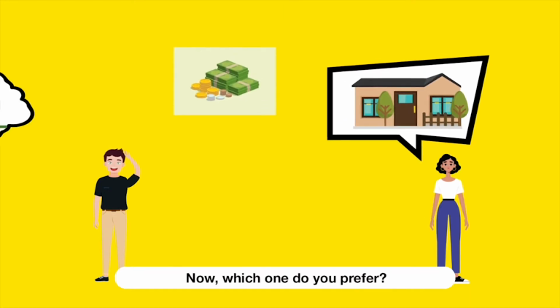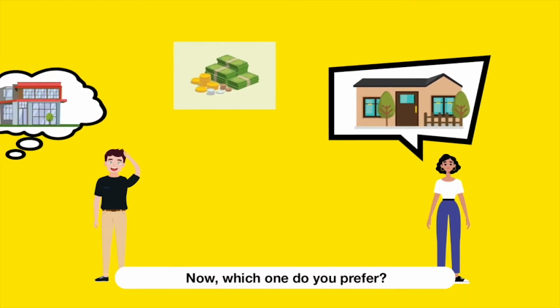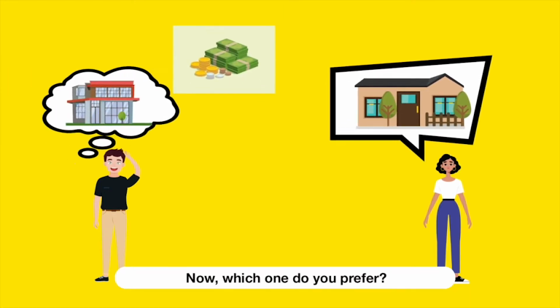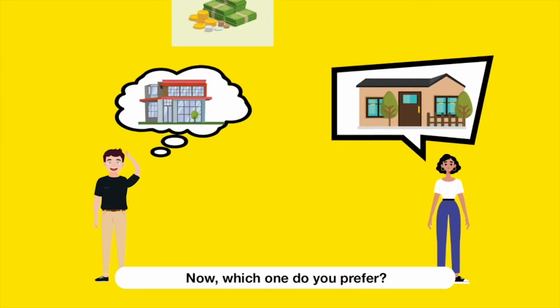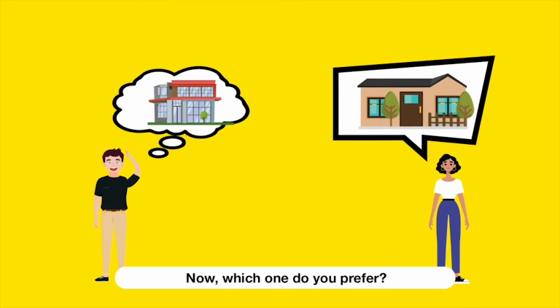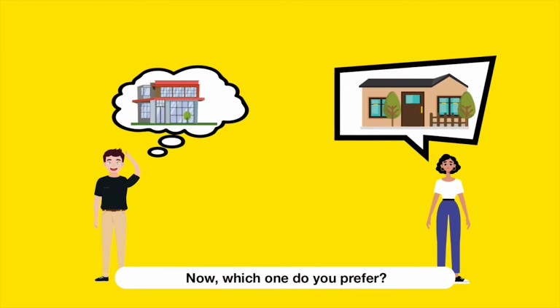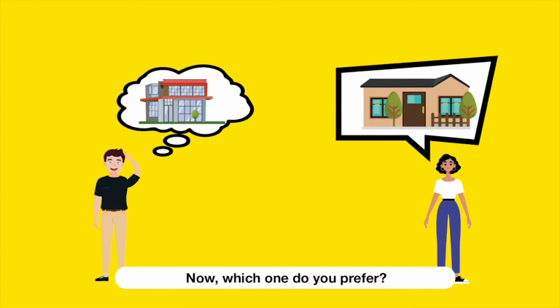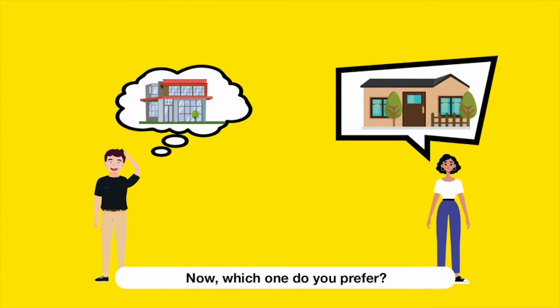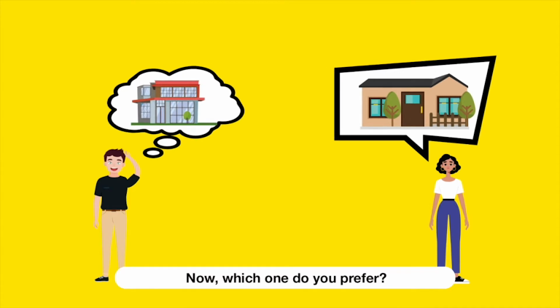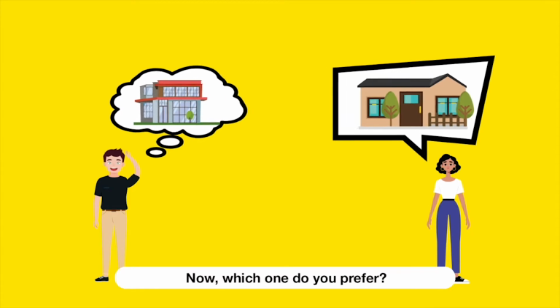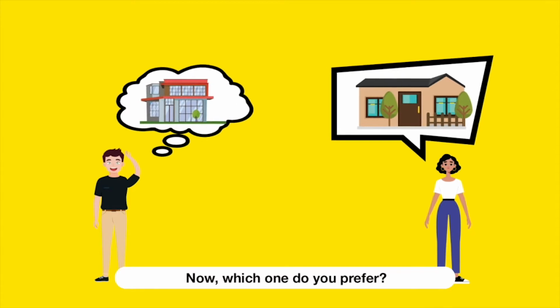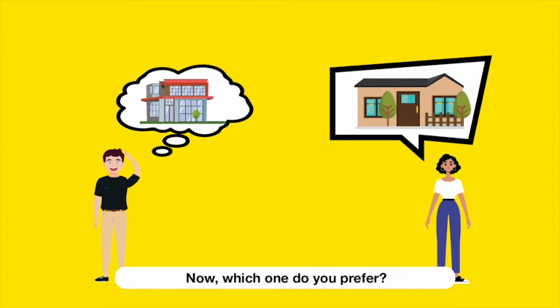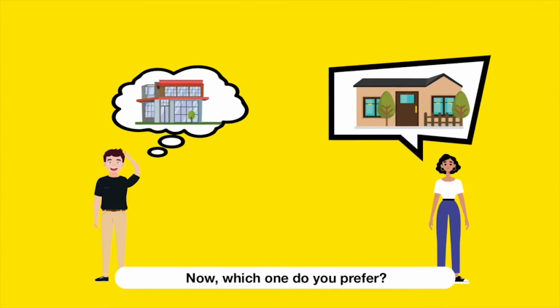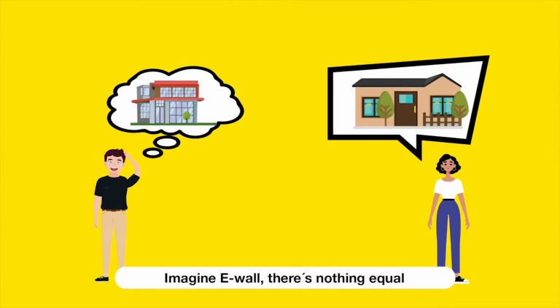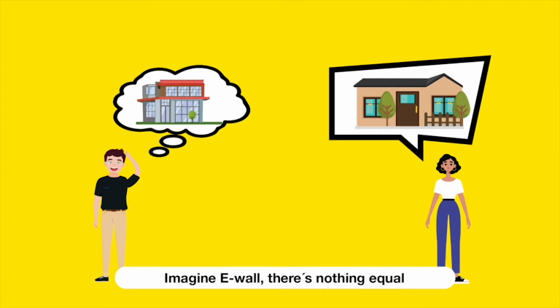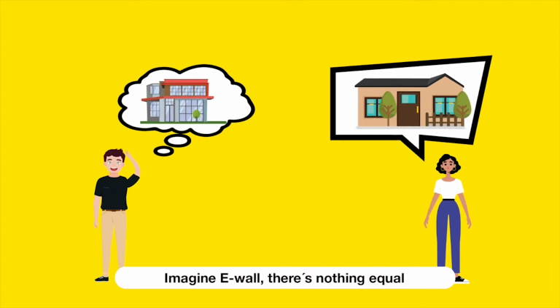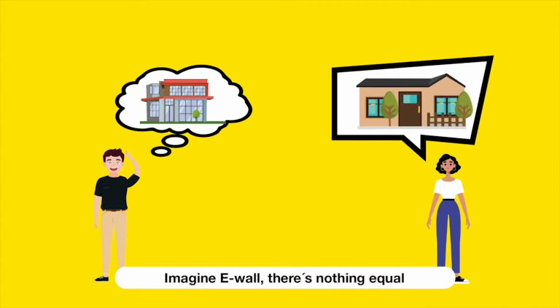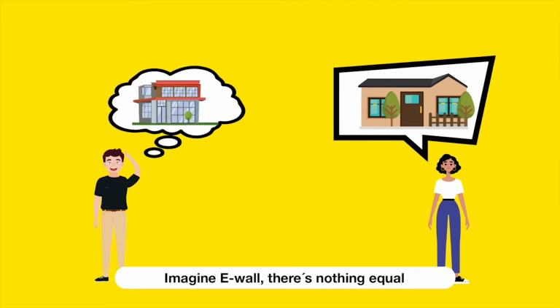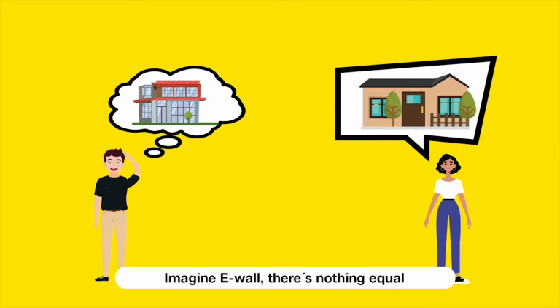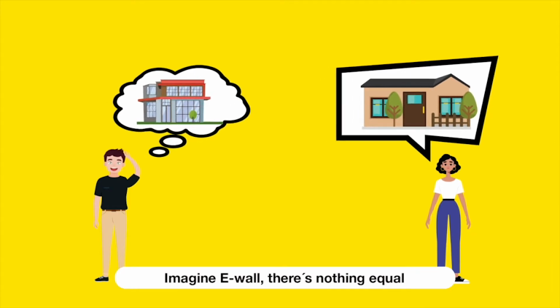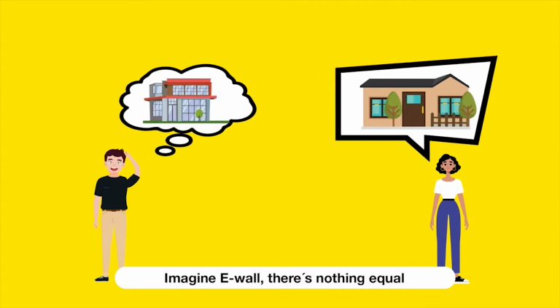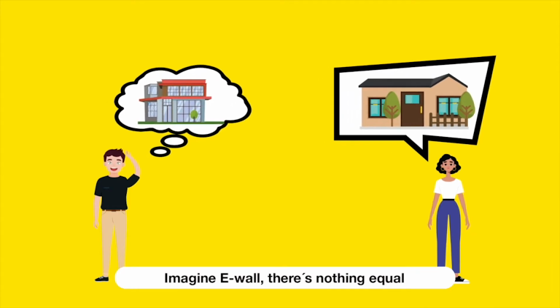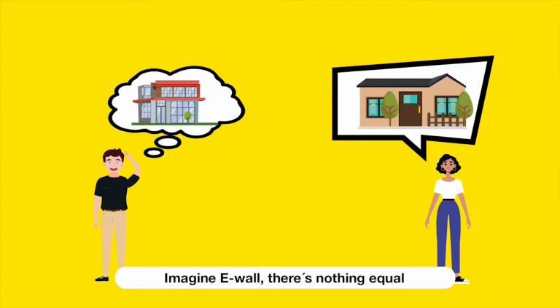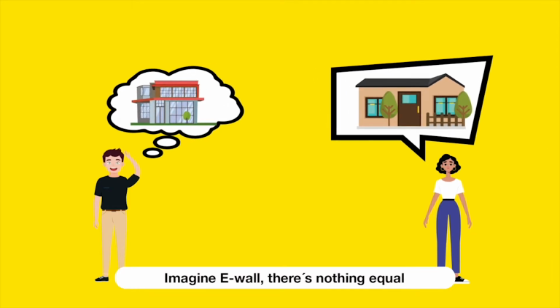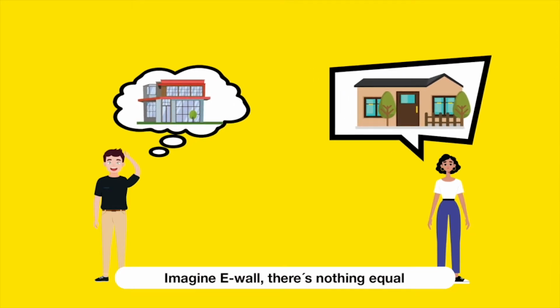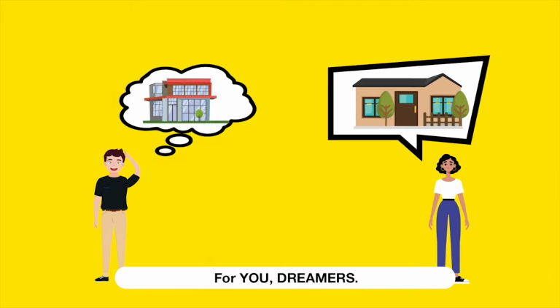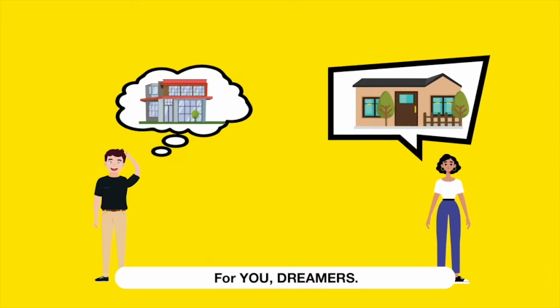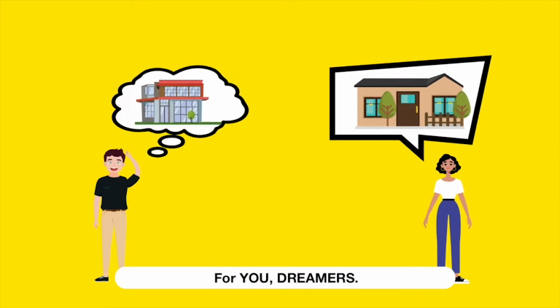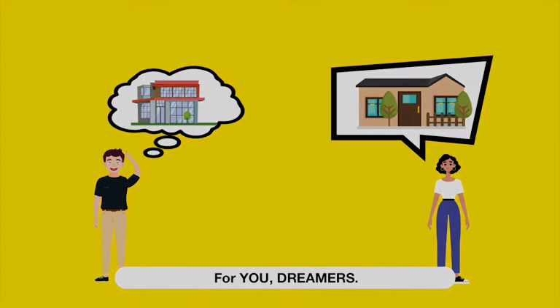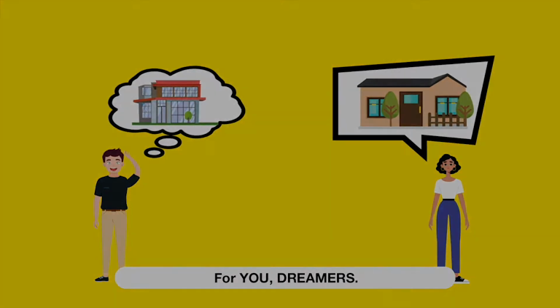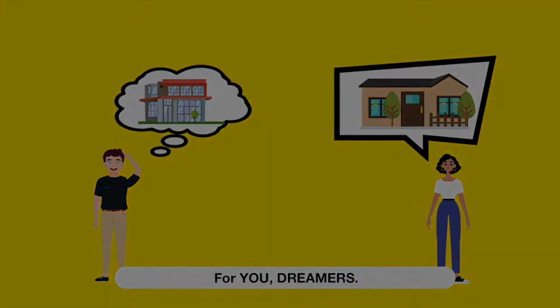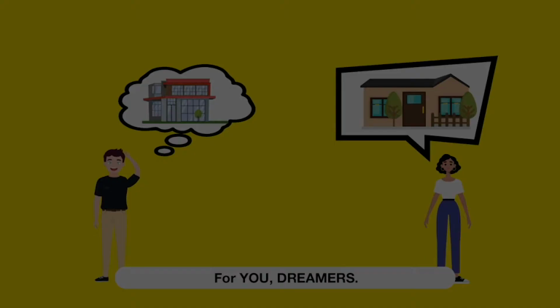Now, which one do you prefer? Imagine E-Wall — there's nothing equal. For you, dreamers.